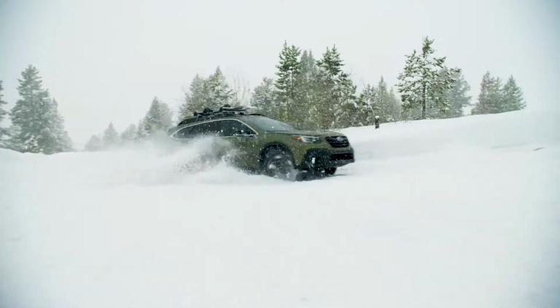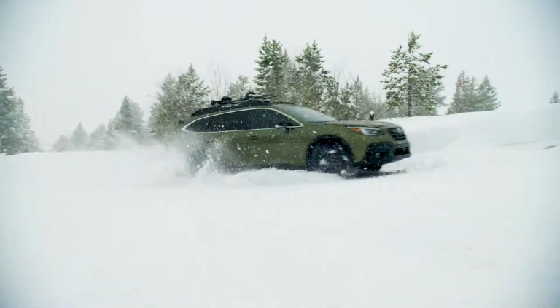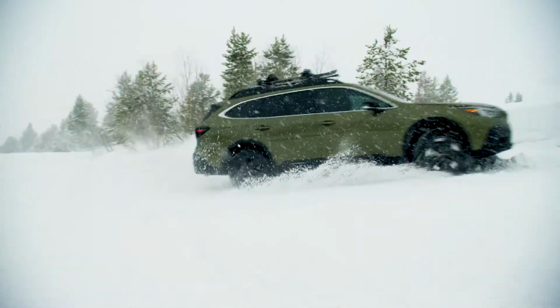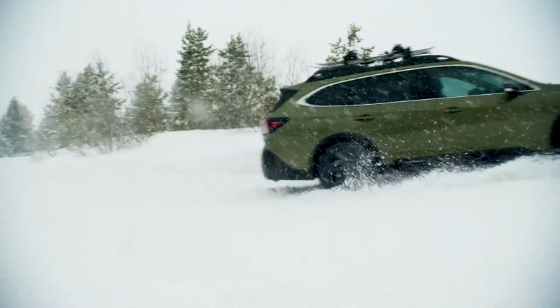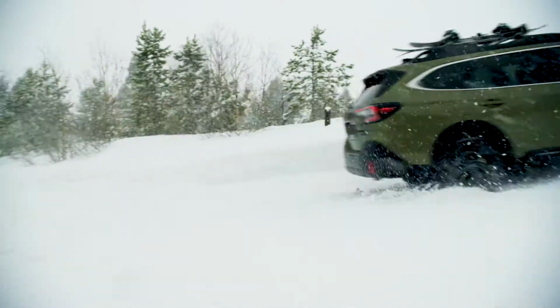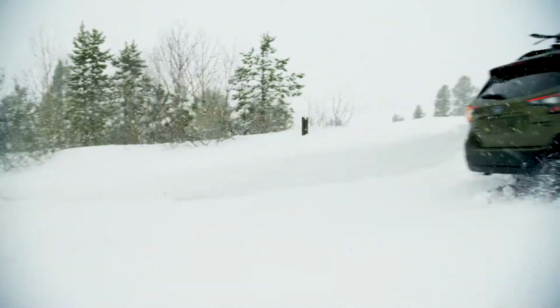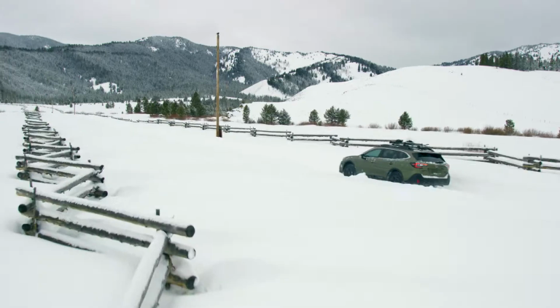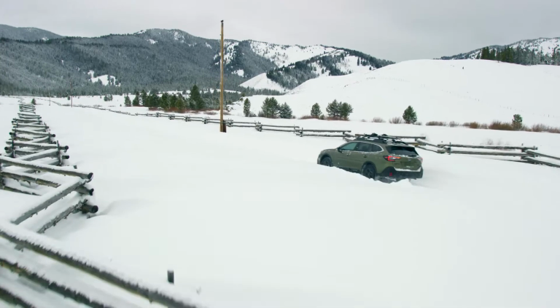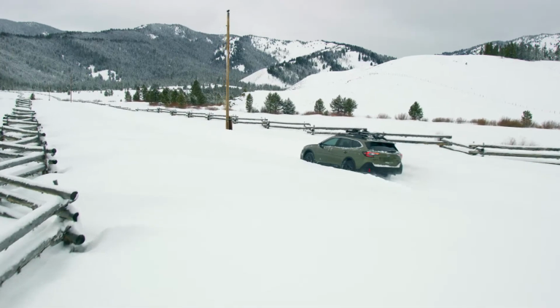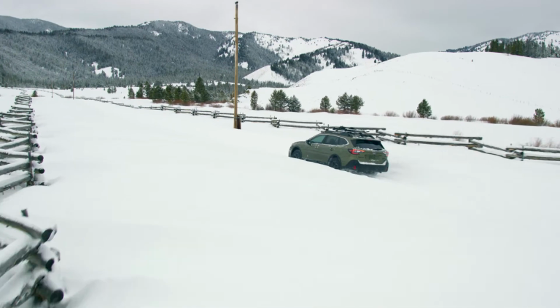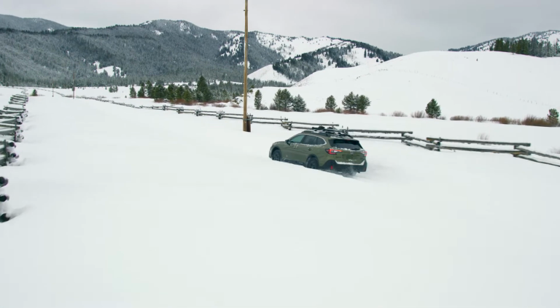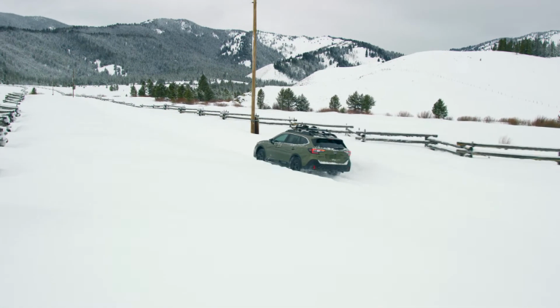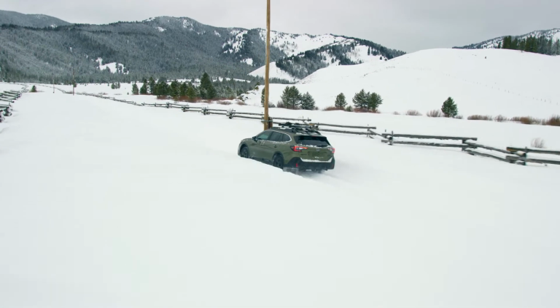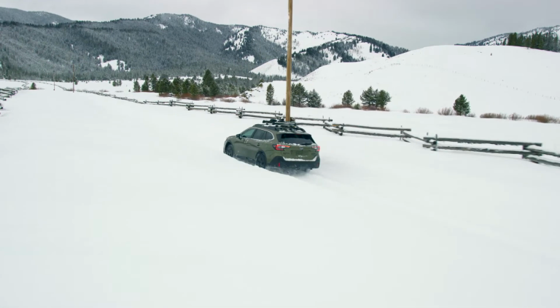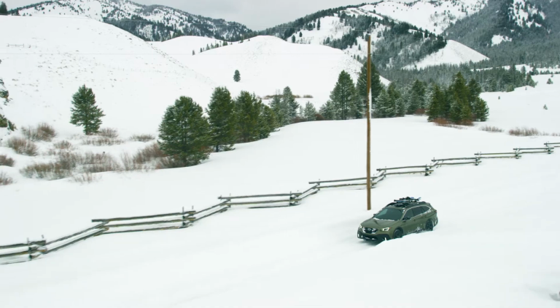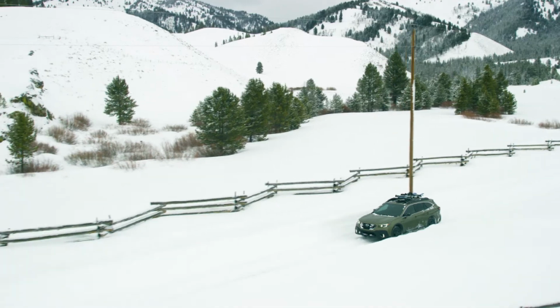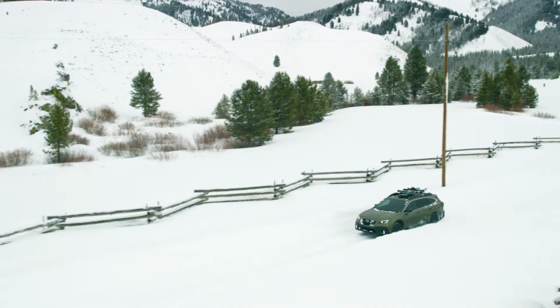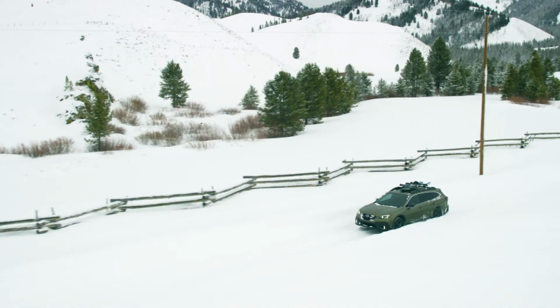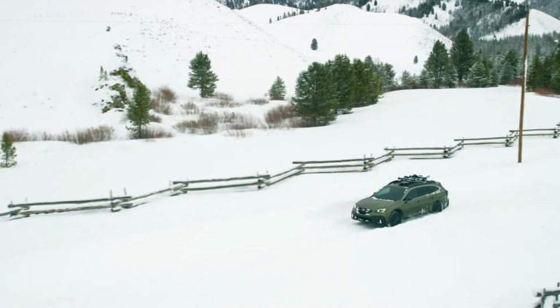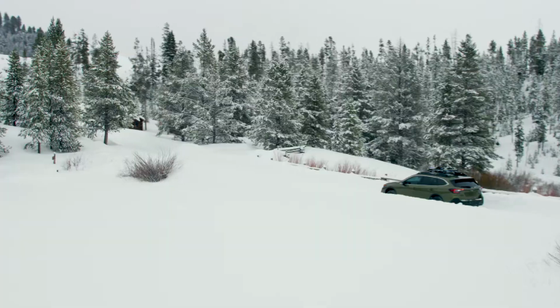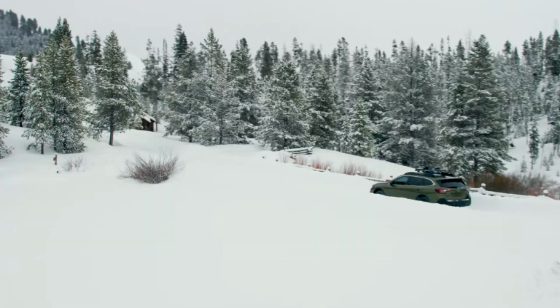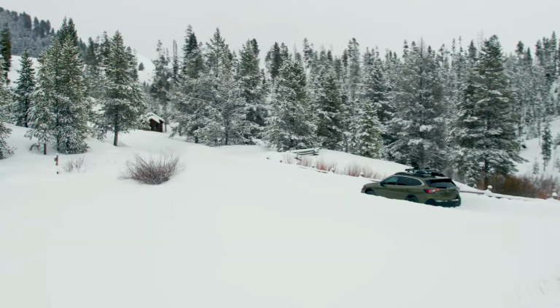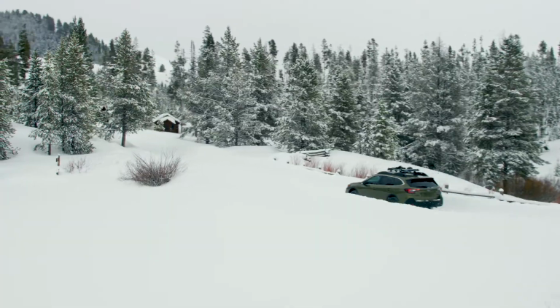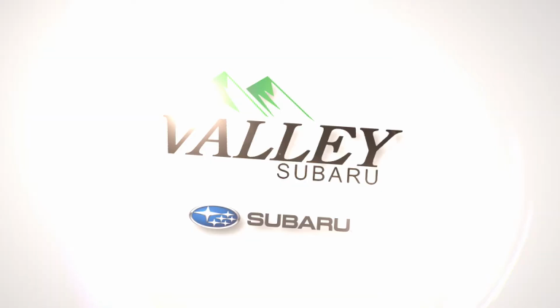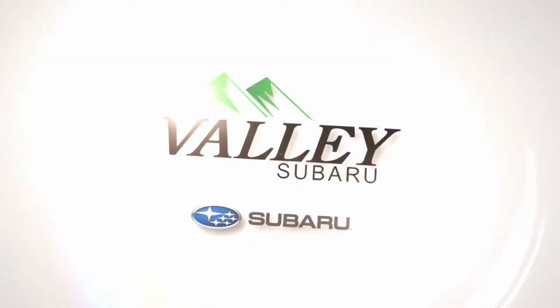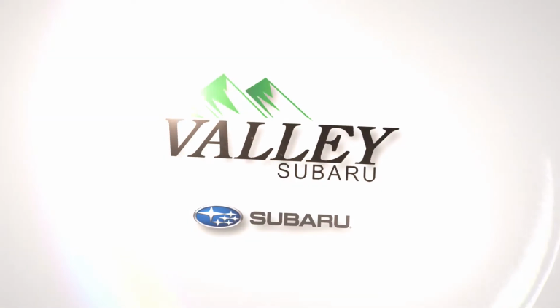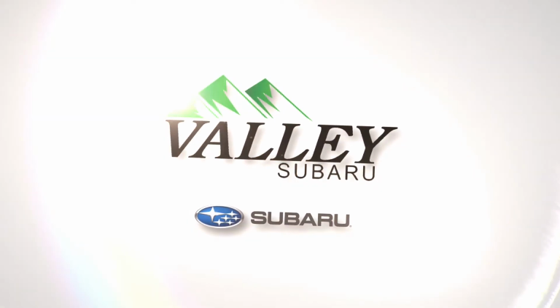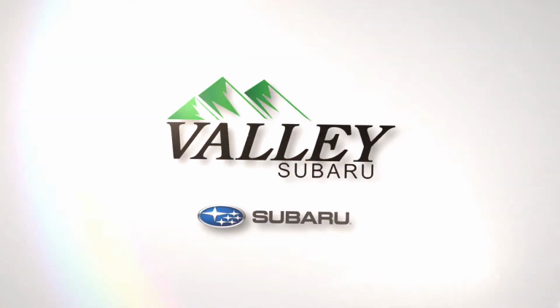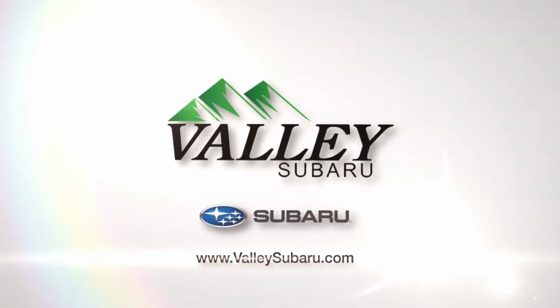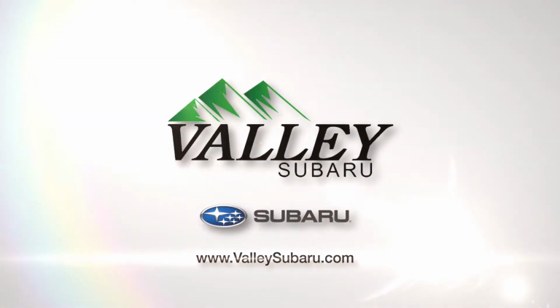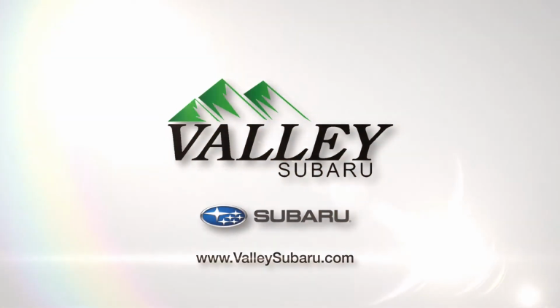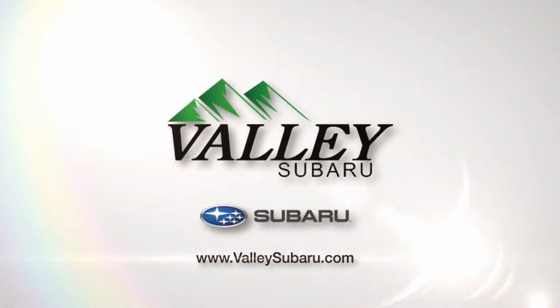And with up to 33 highway, 26 city miles per gallon, you can finally start saving. Outback, here to take you further.